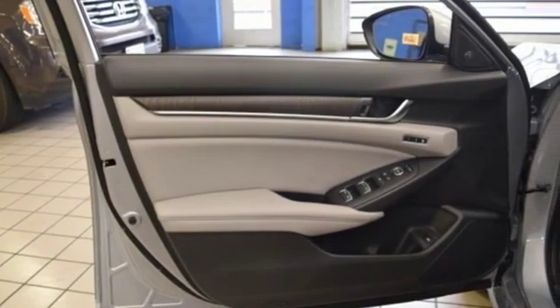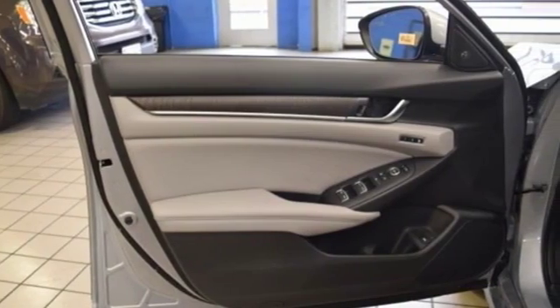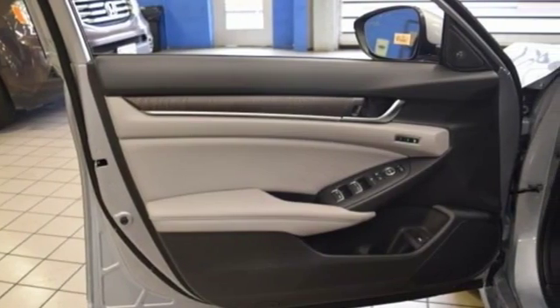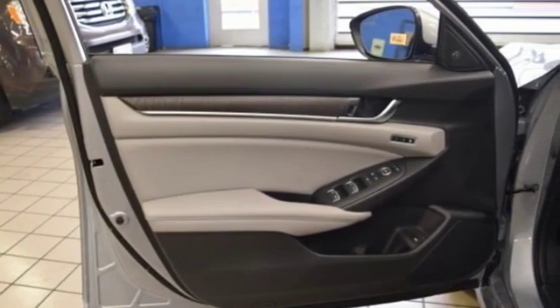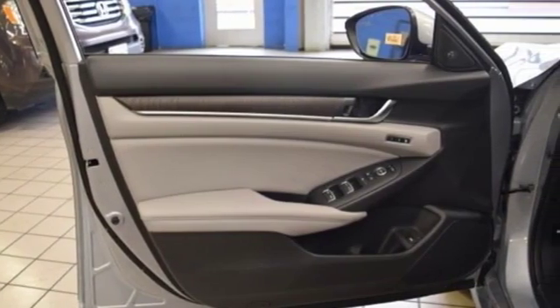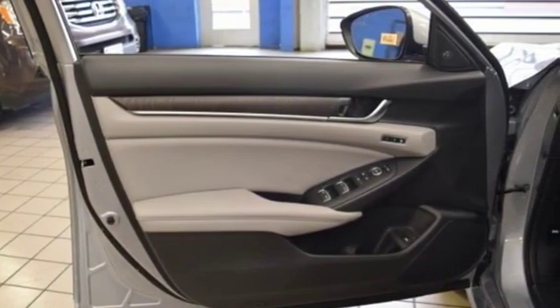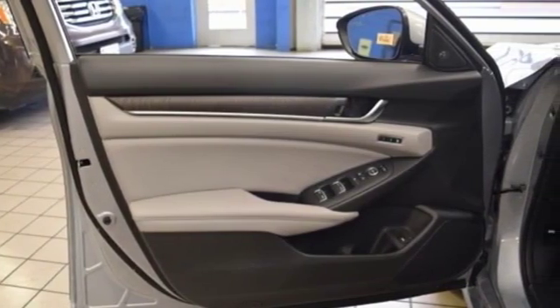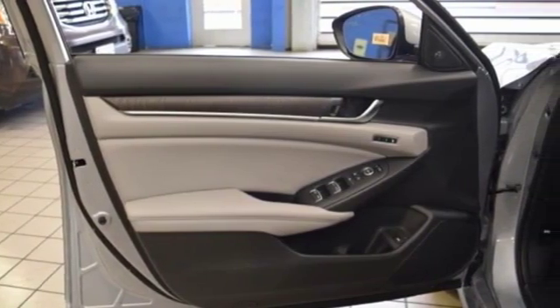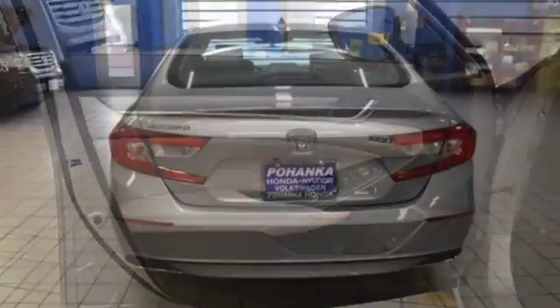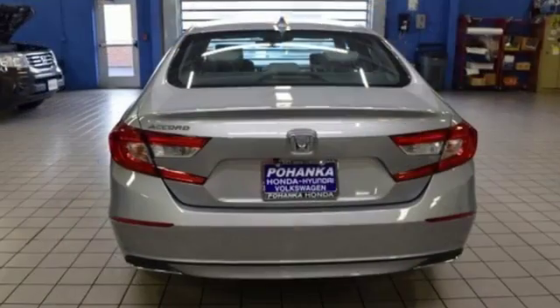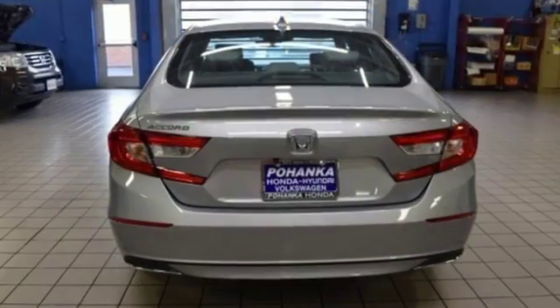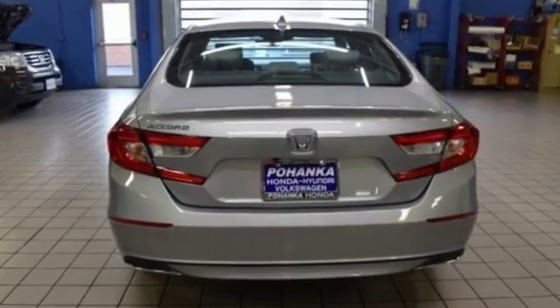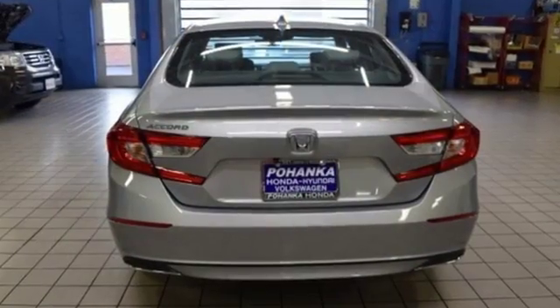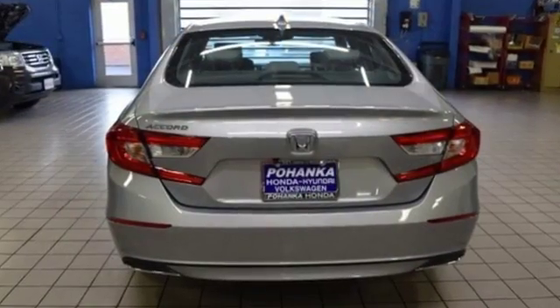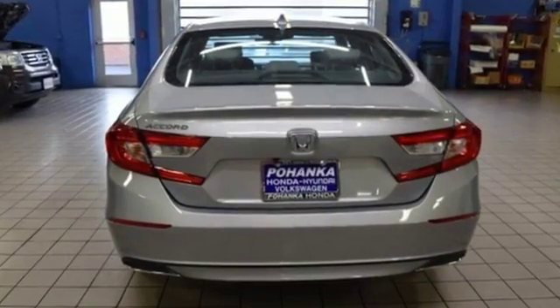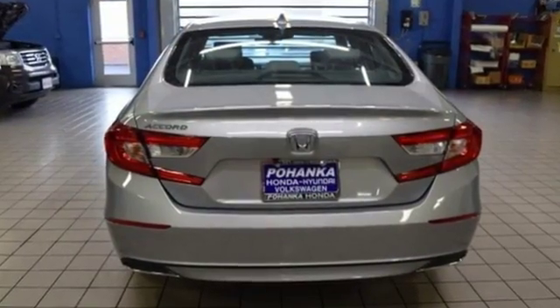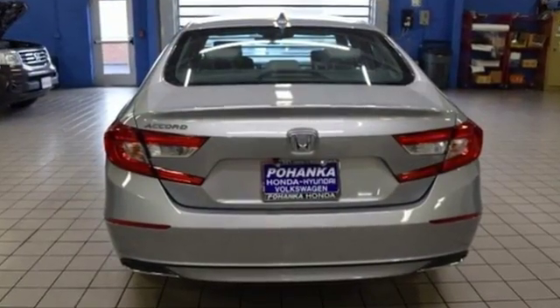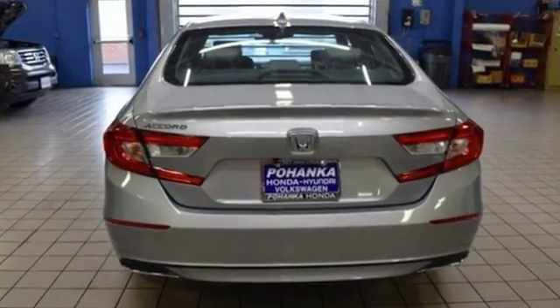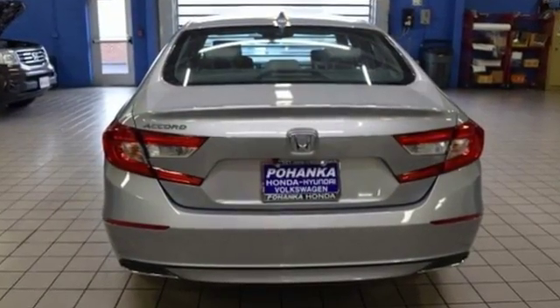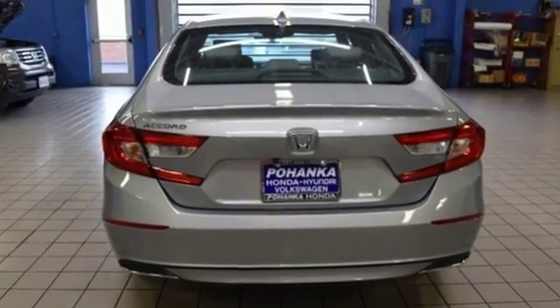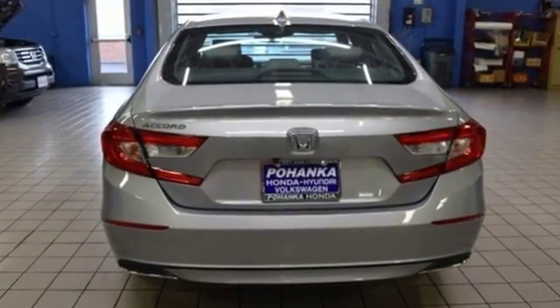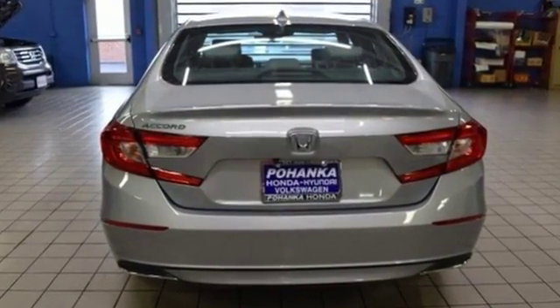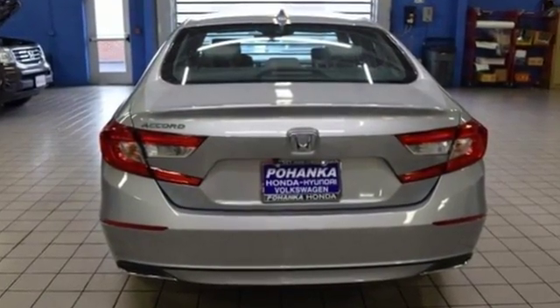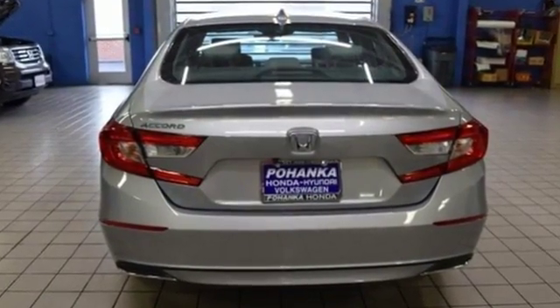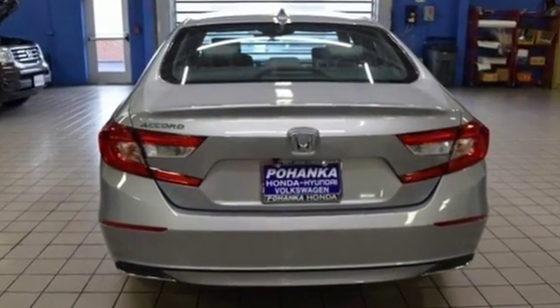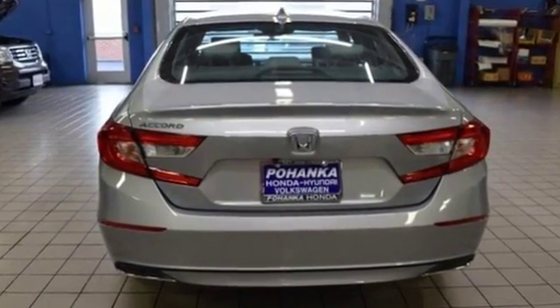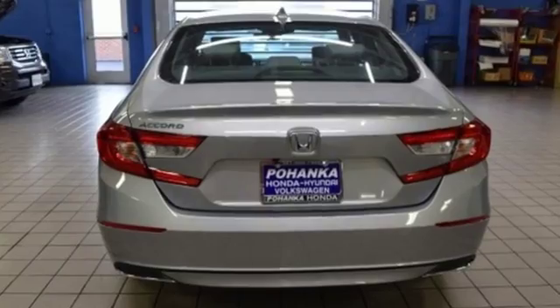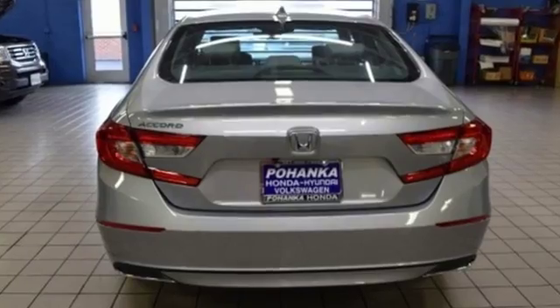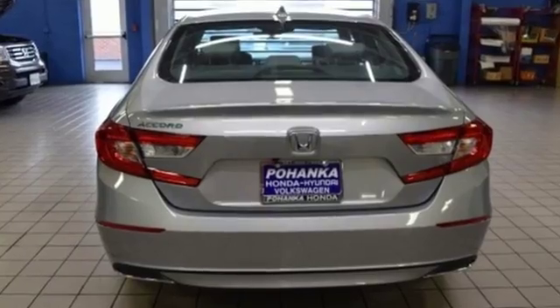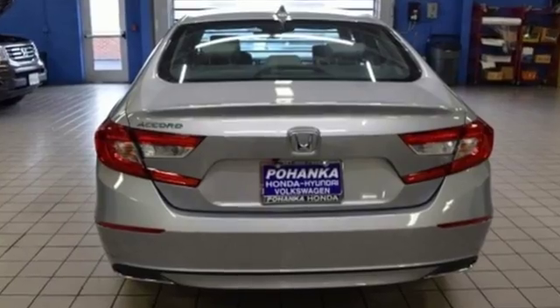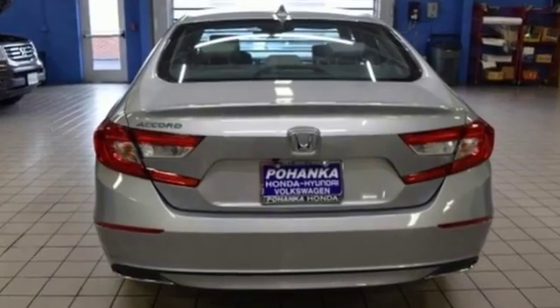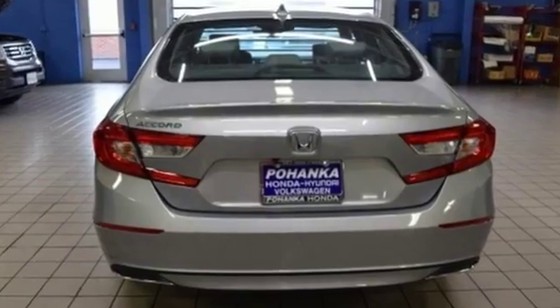Honda's created some of the most admired vehicles on the planet. Take it for a test drive today.